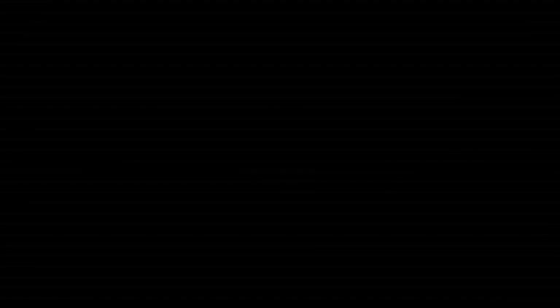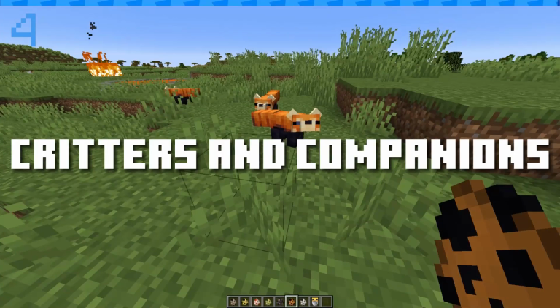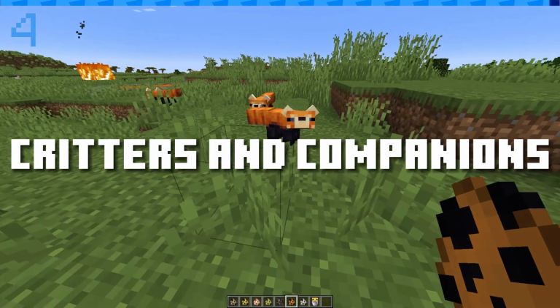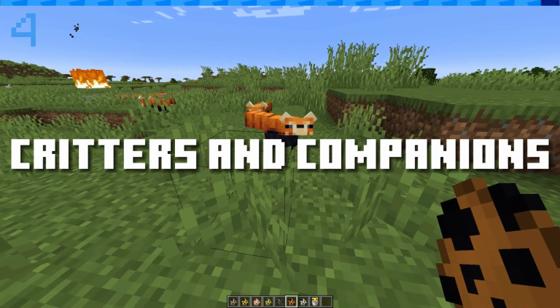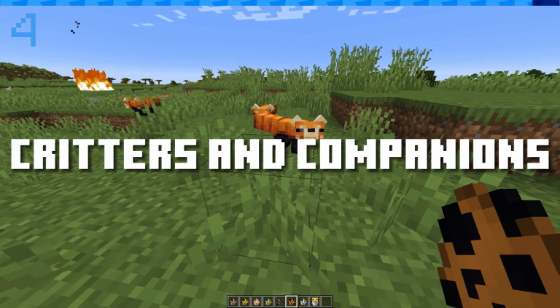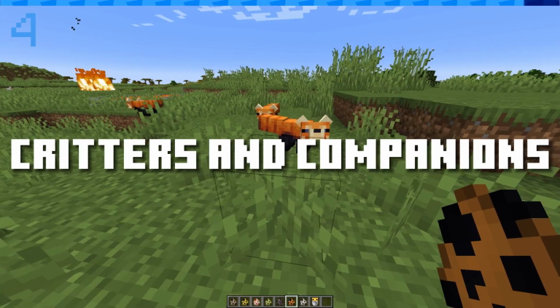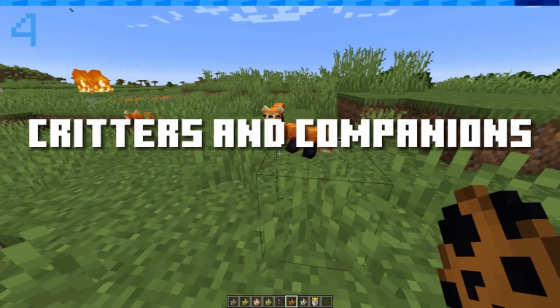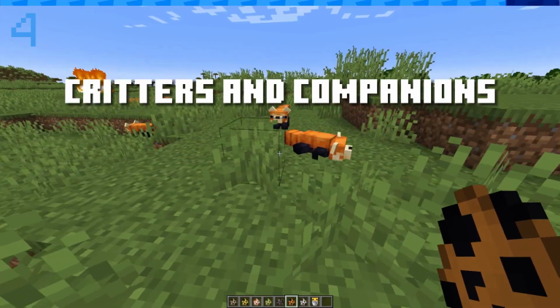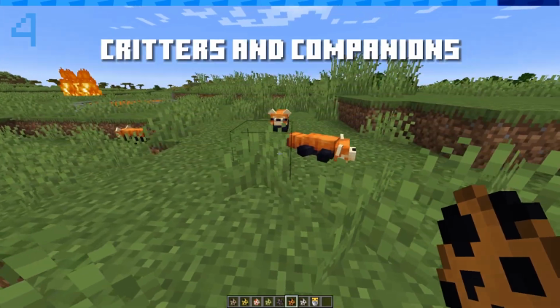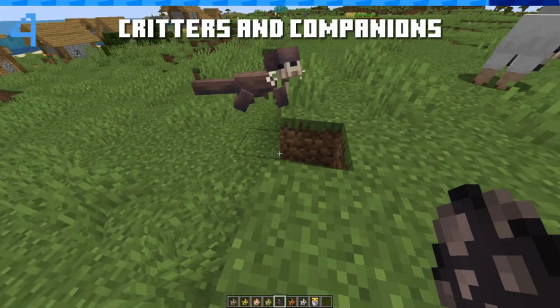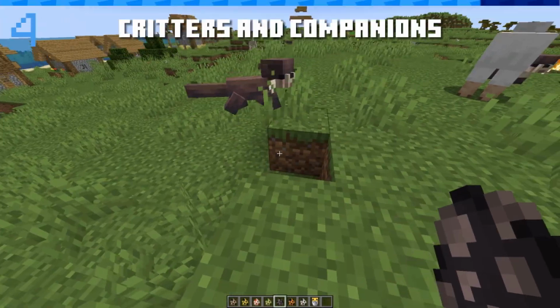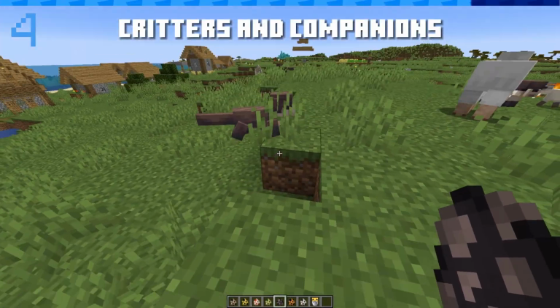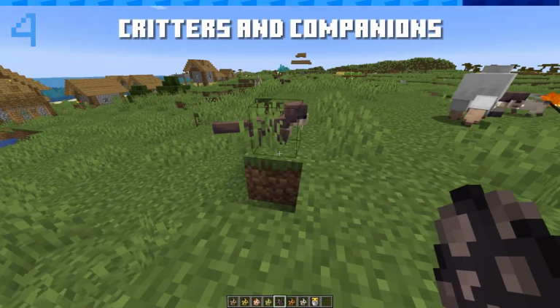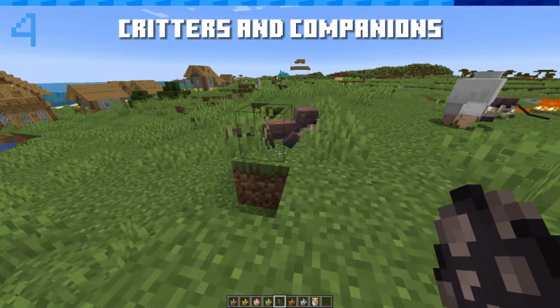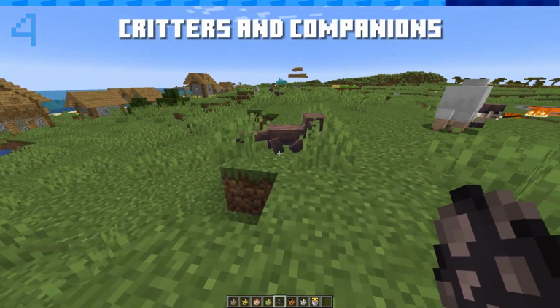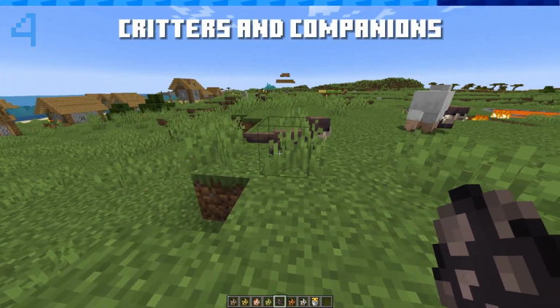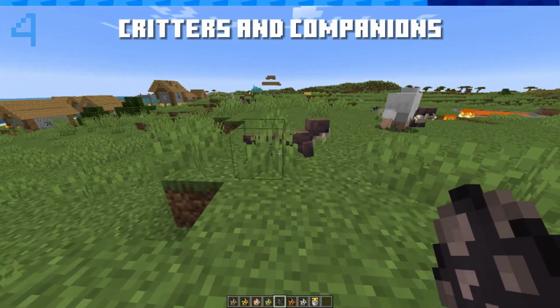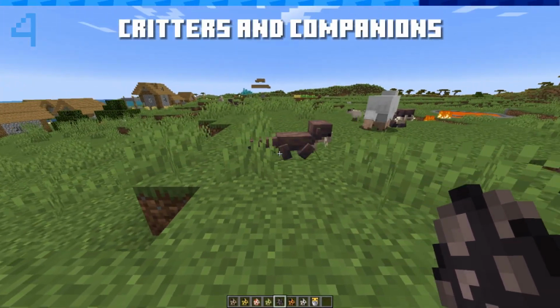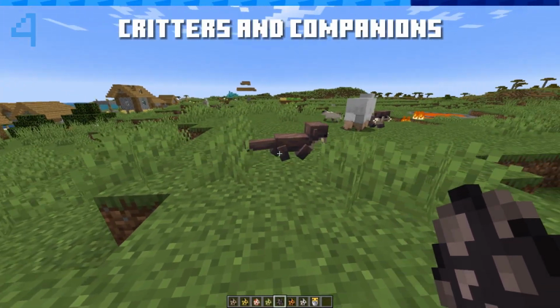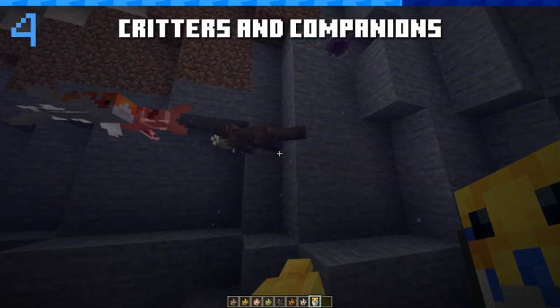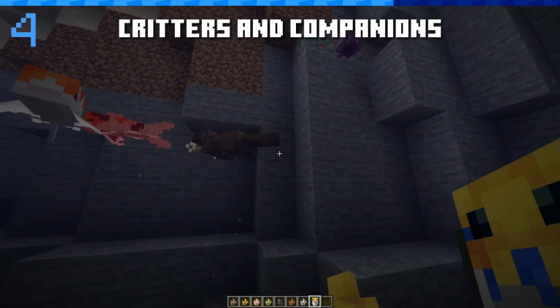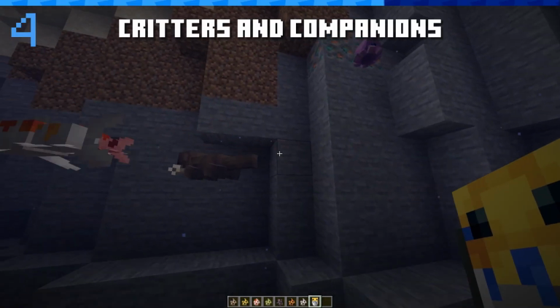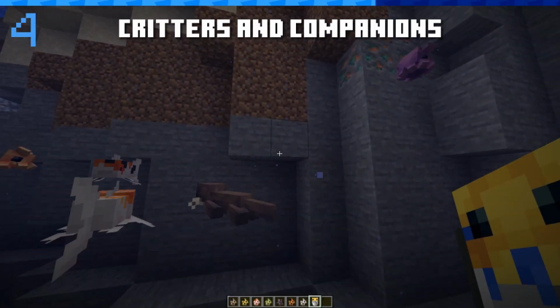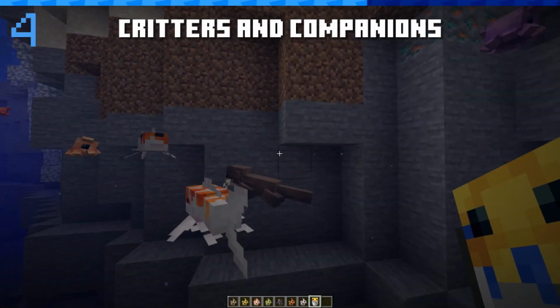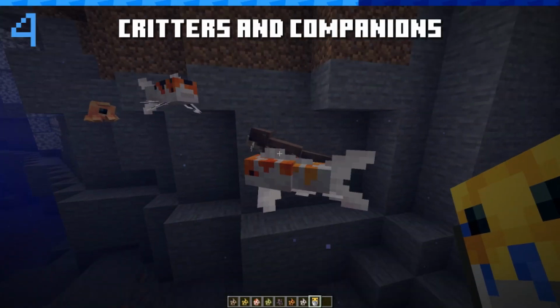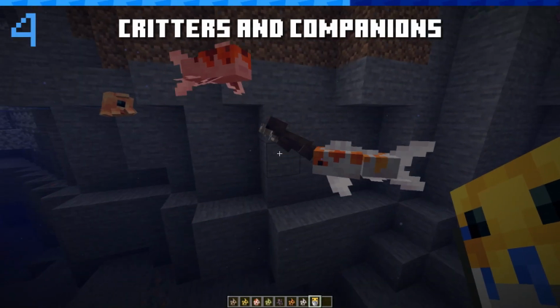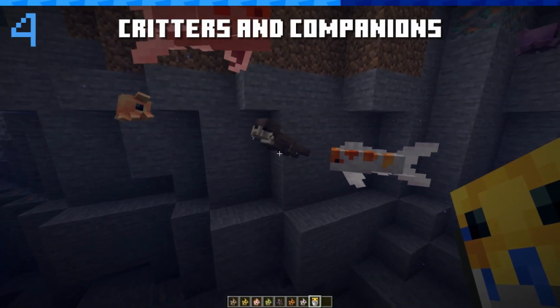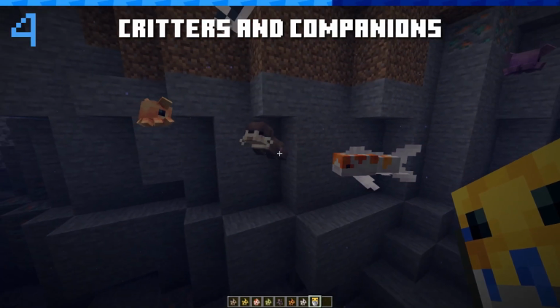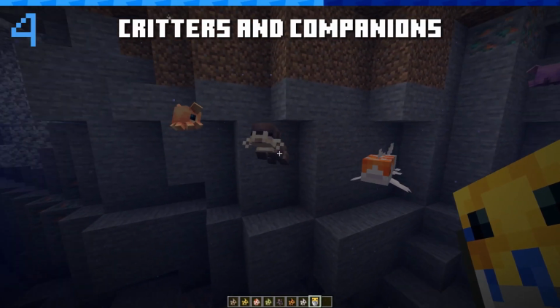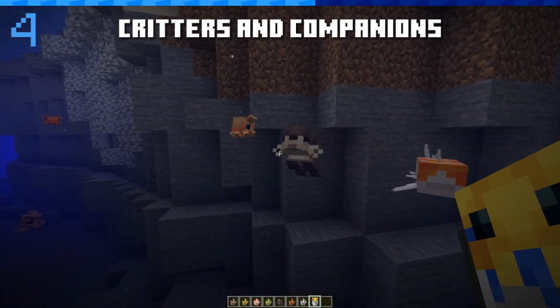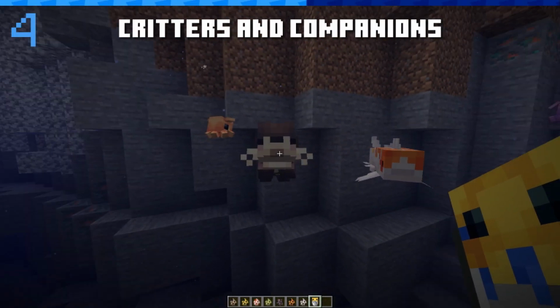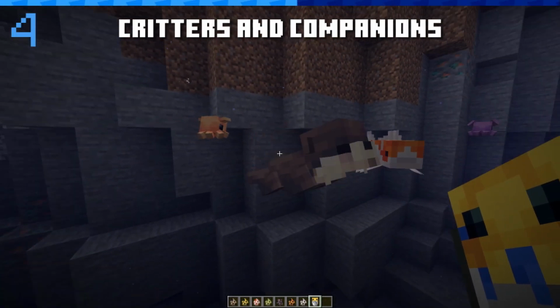The Critters and Companions mod adds 8 new mobs to the game, each with their own cute animations.